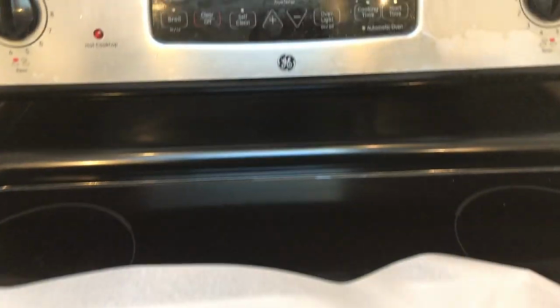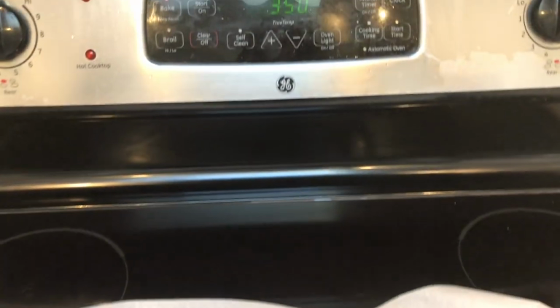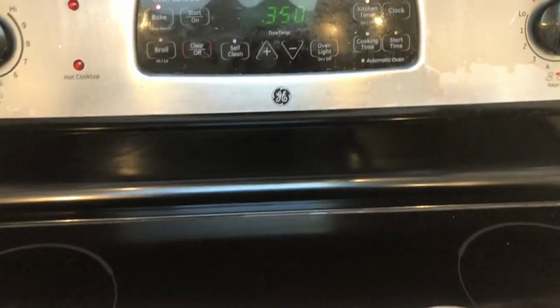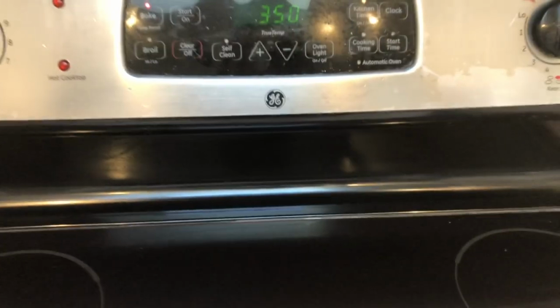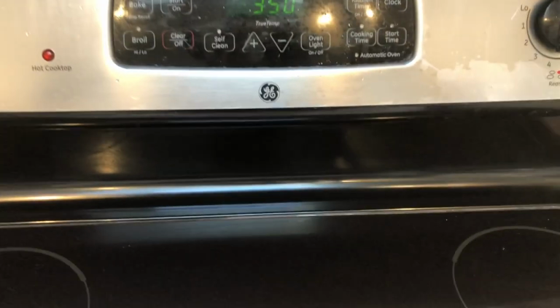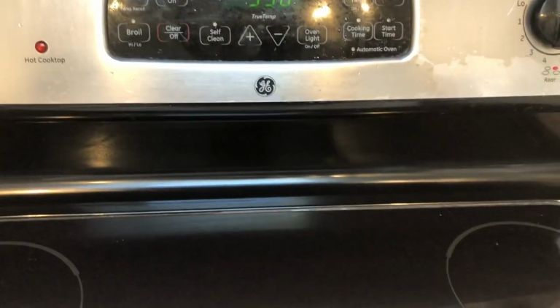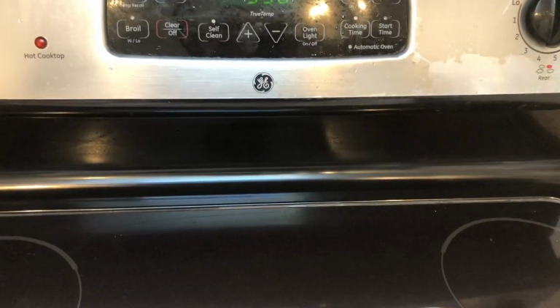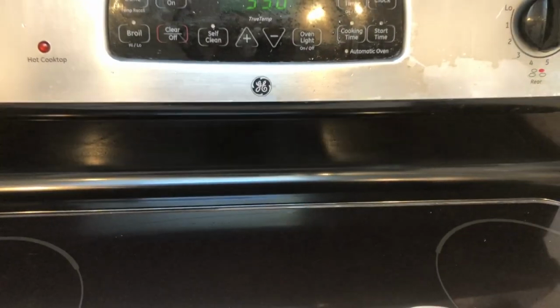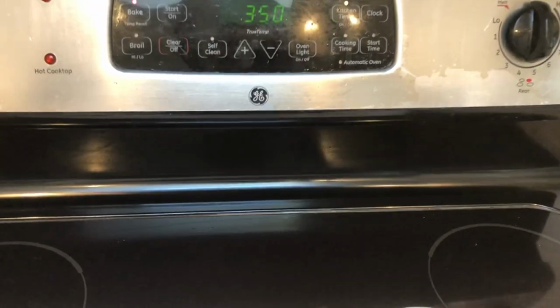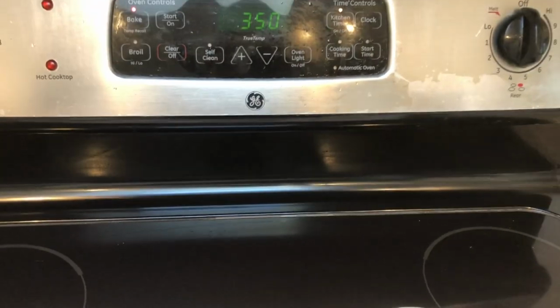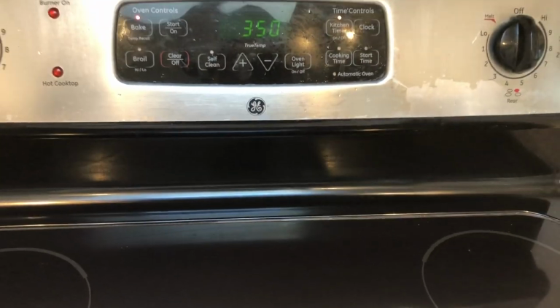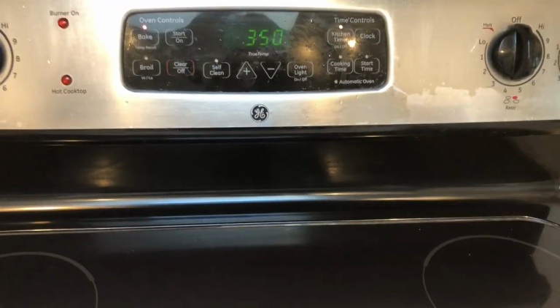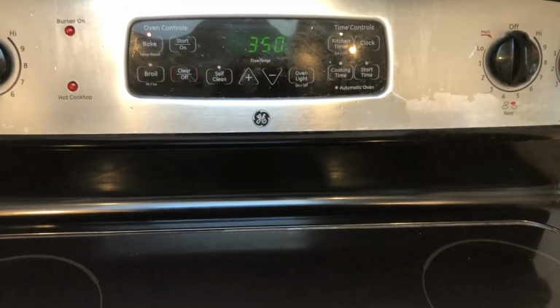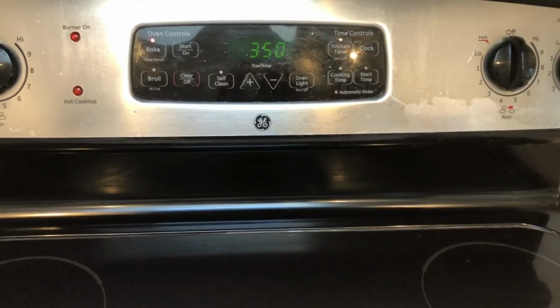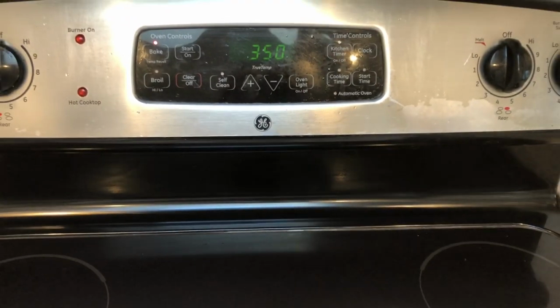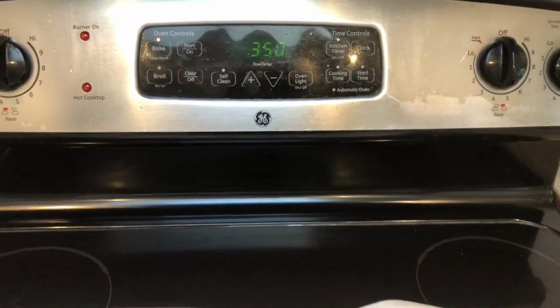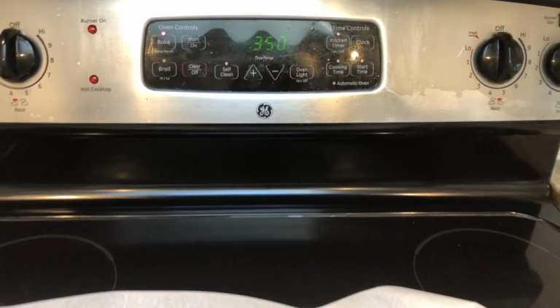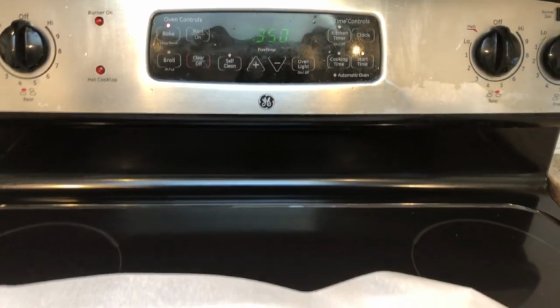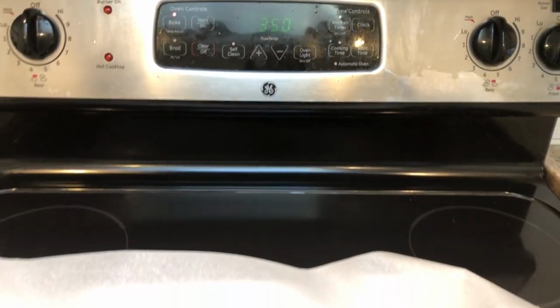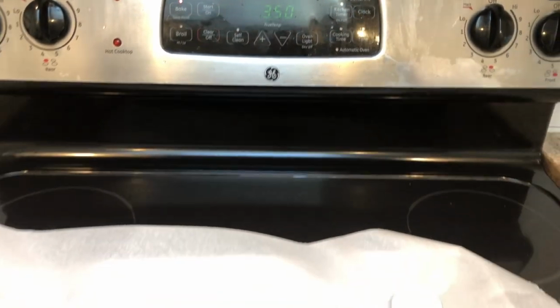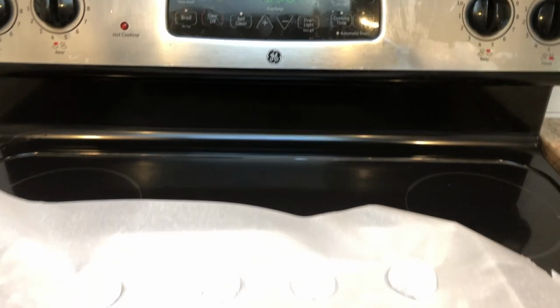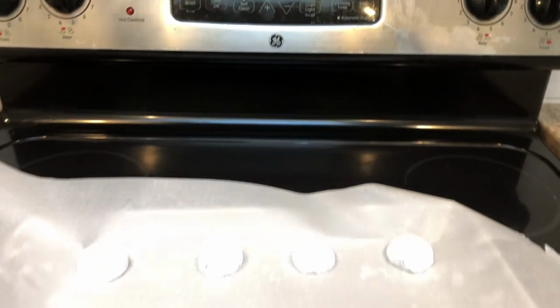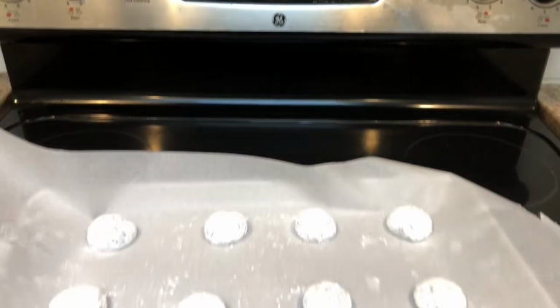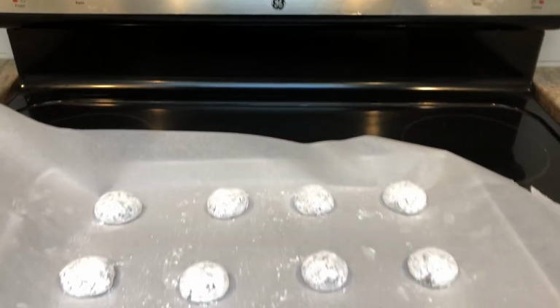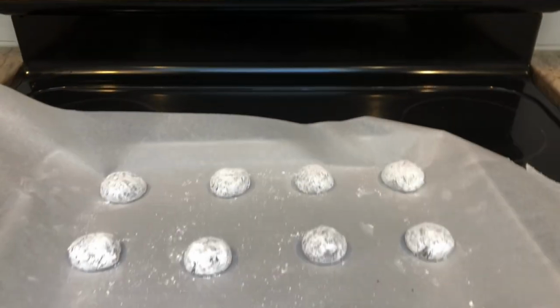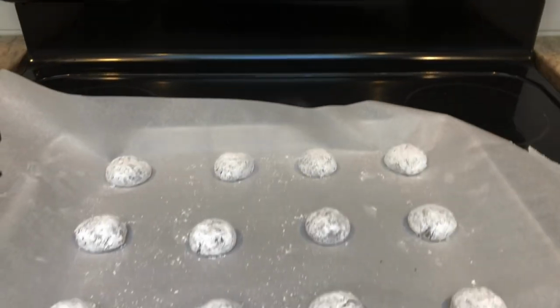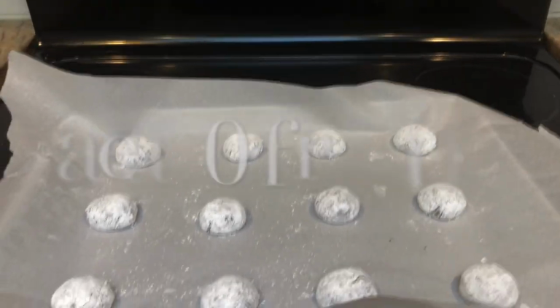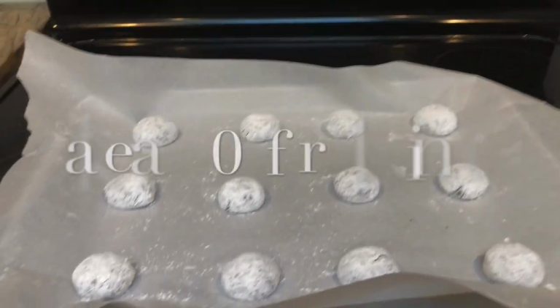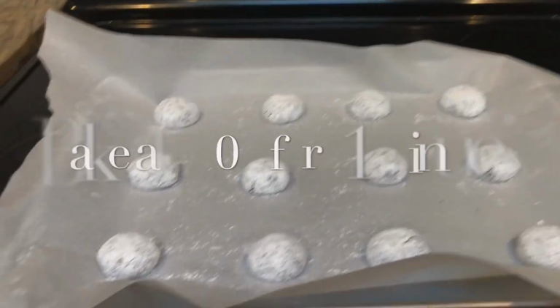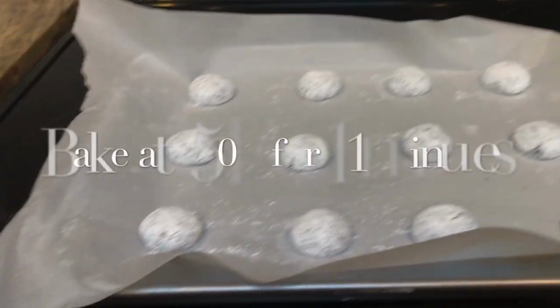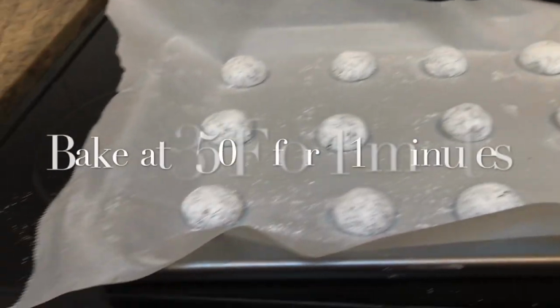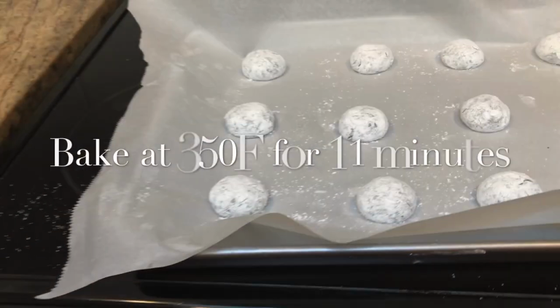I preheat my oven to 350 degrees and place the cookies inside for 11 minutes.